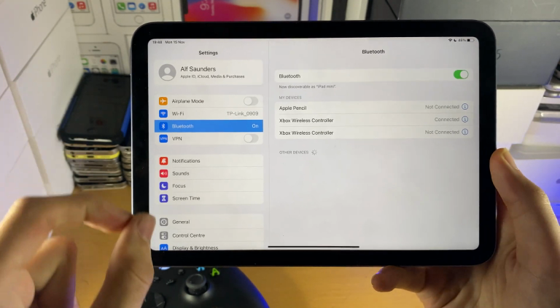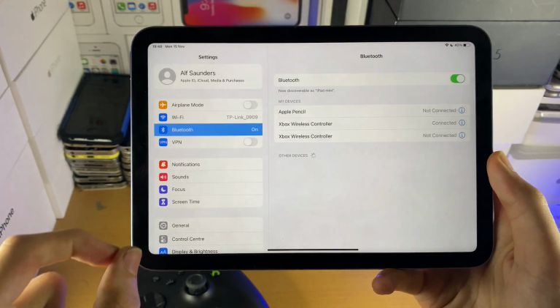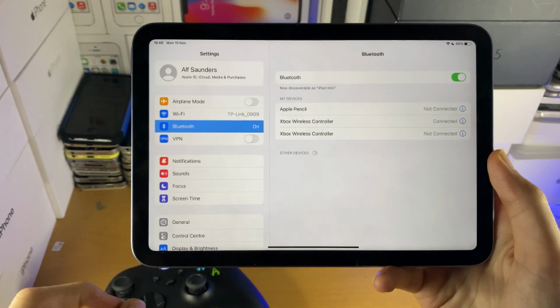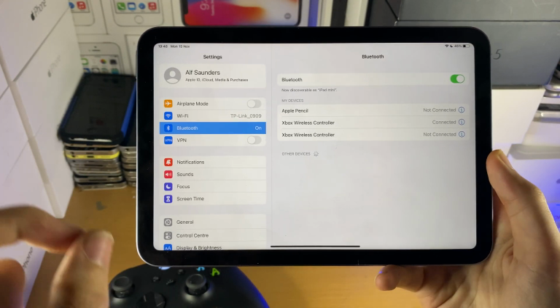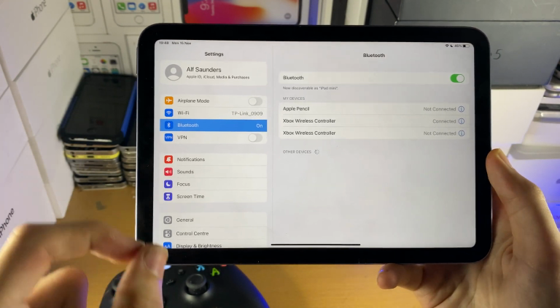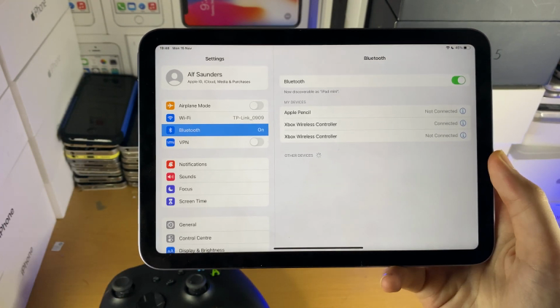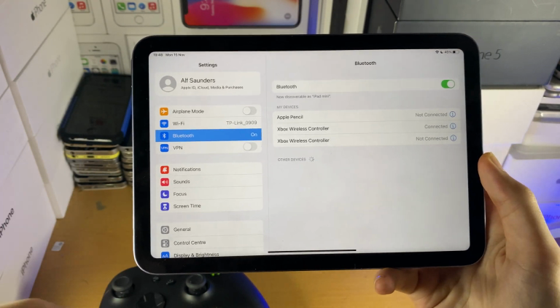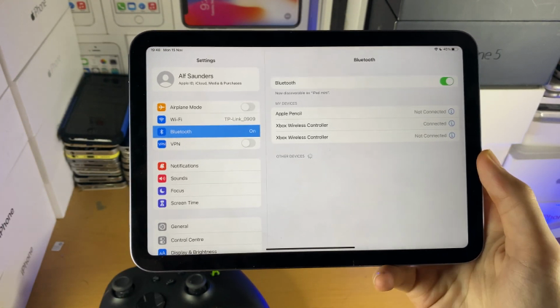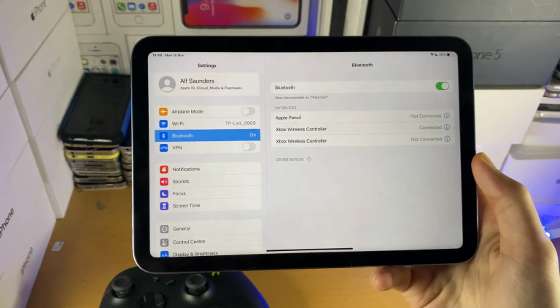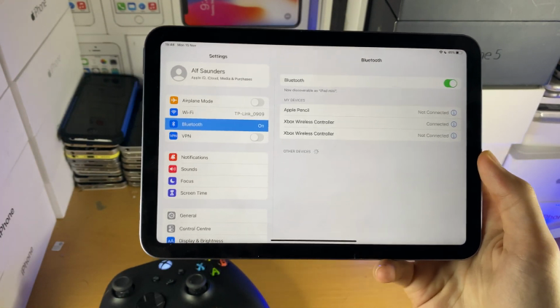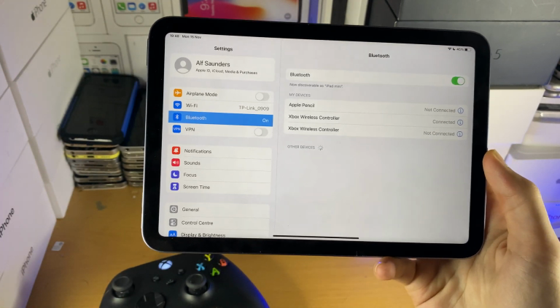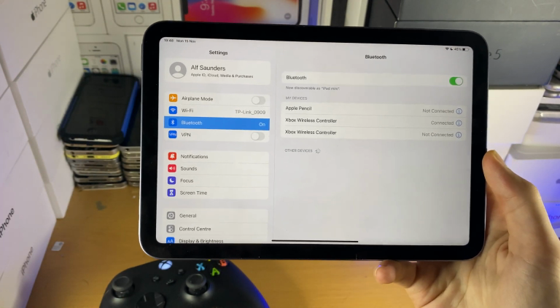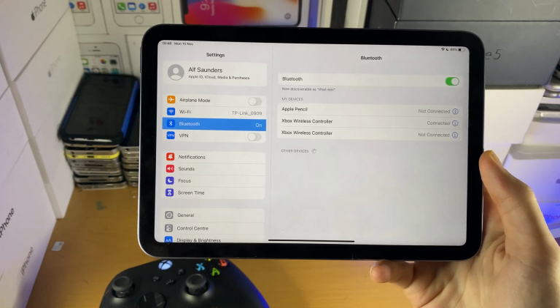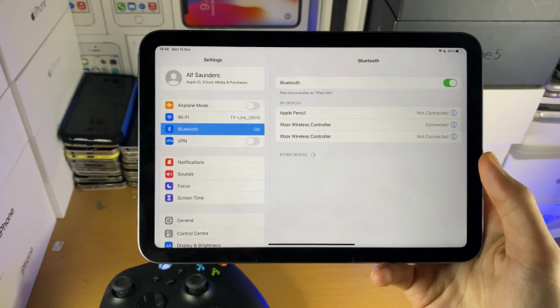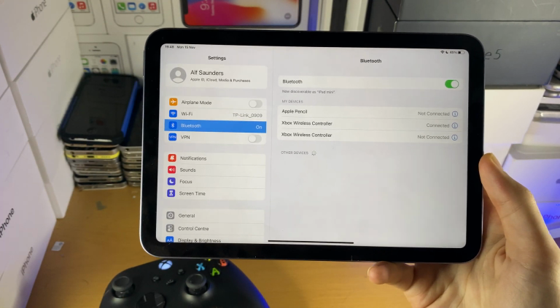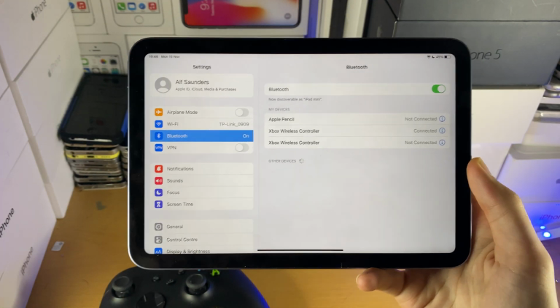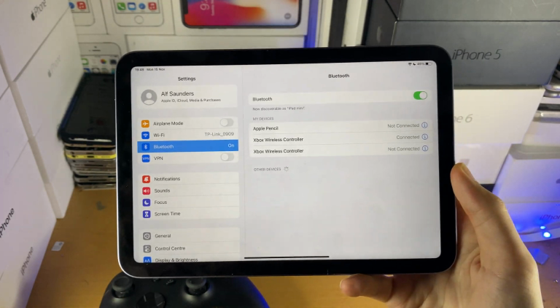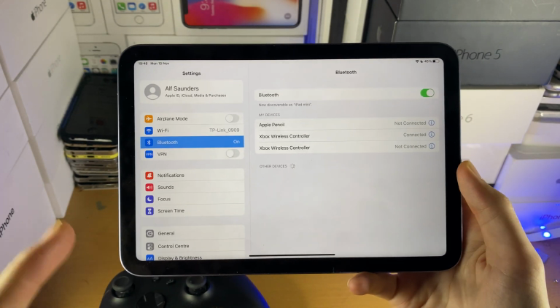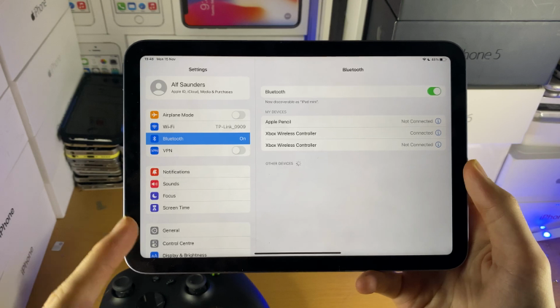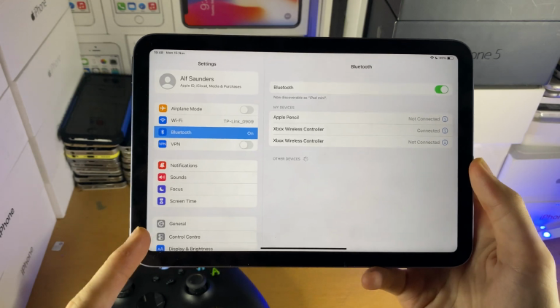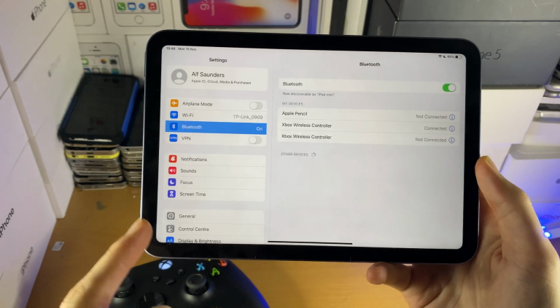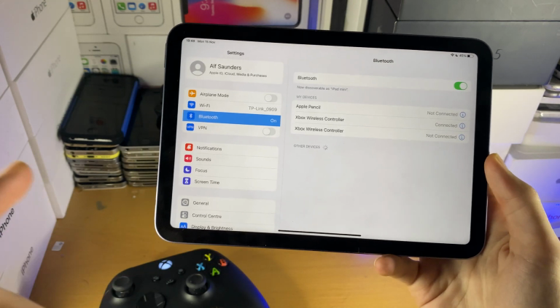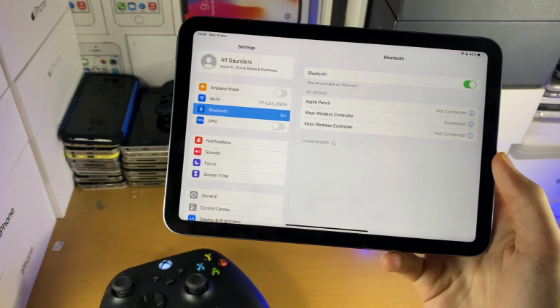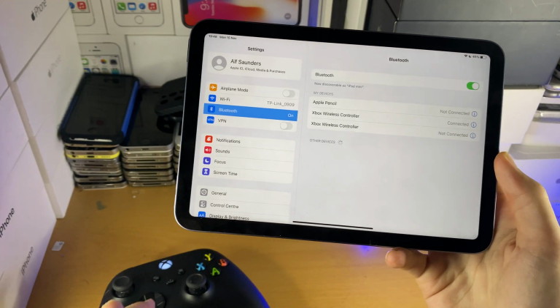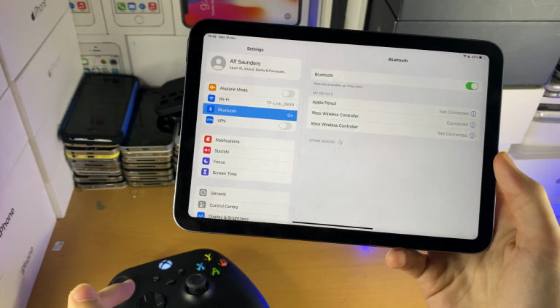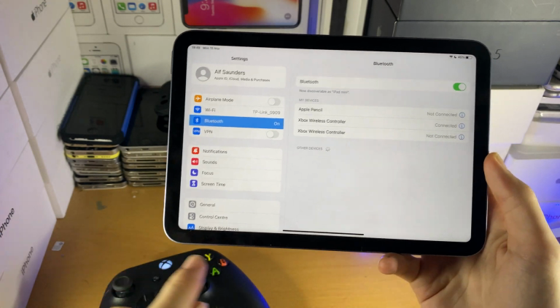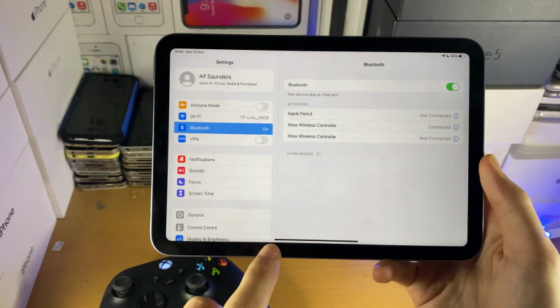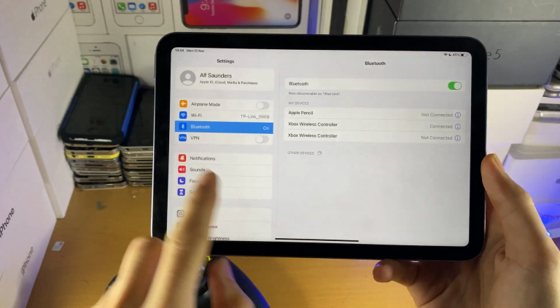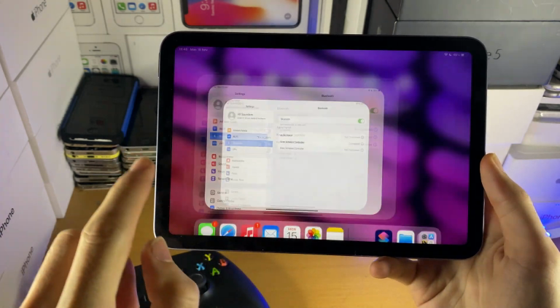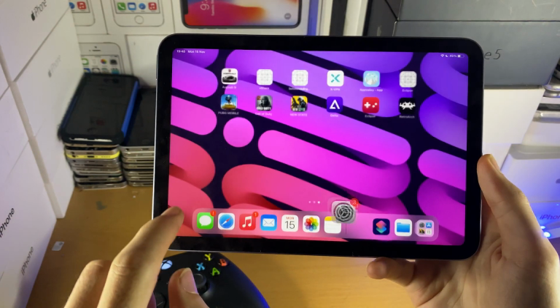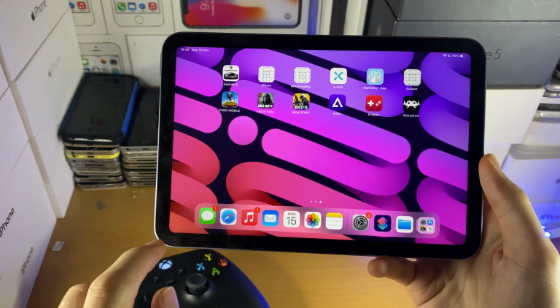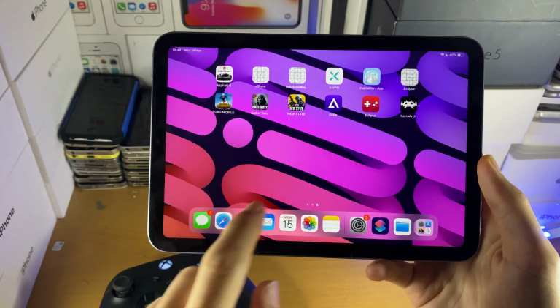If you're having issues with the controller not connecting or you're not seeing it, all you need to do is restart your iPad, restart your Xbox, and you should be good to go.